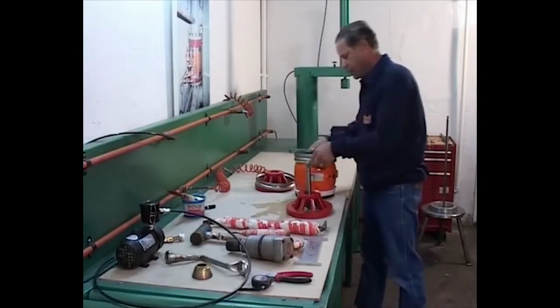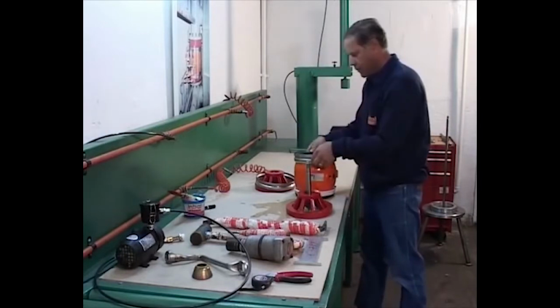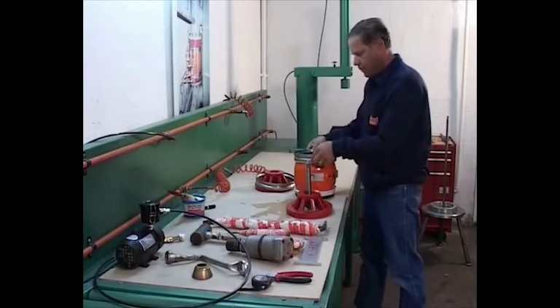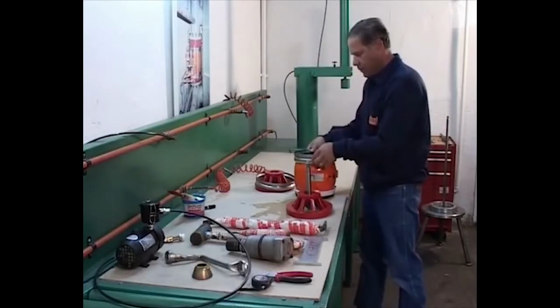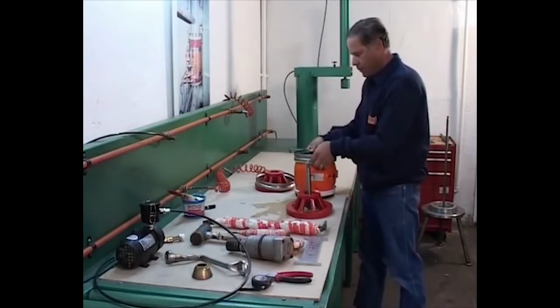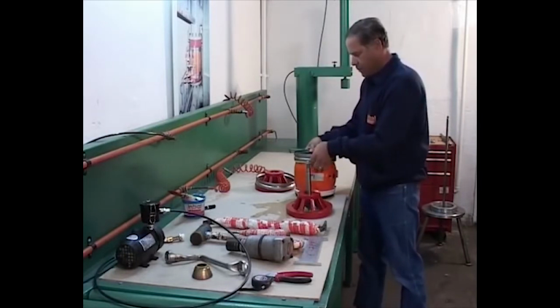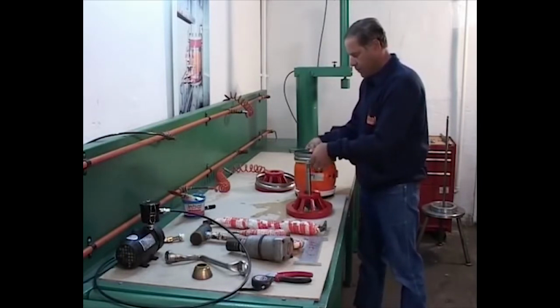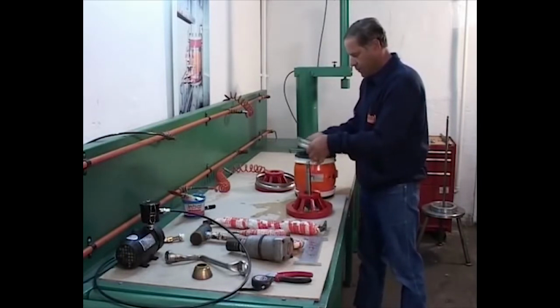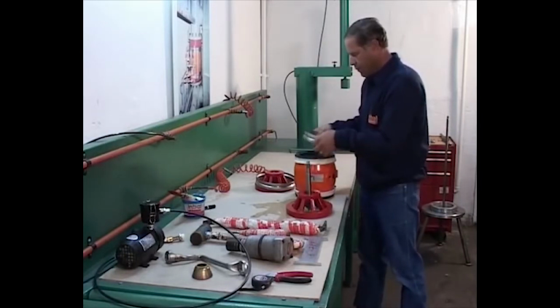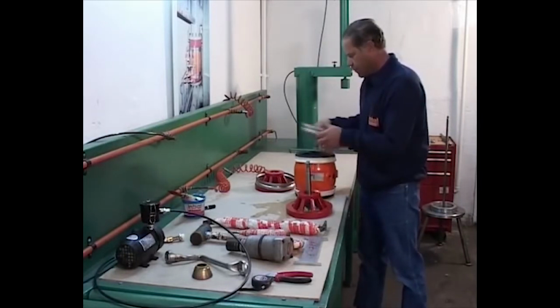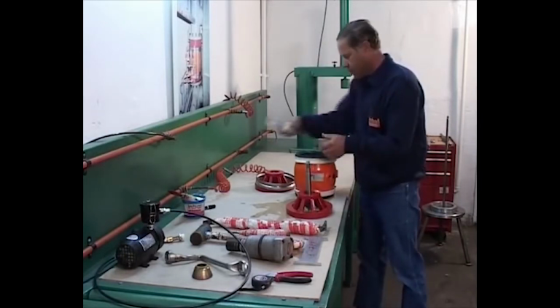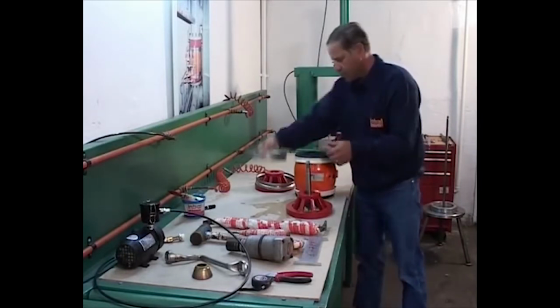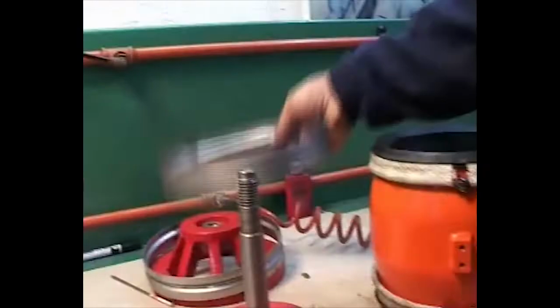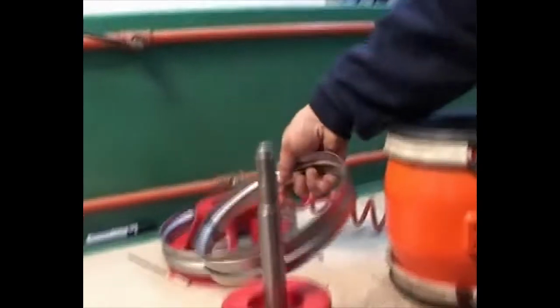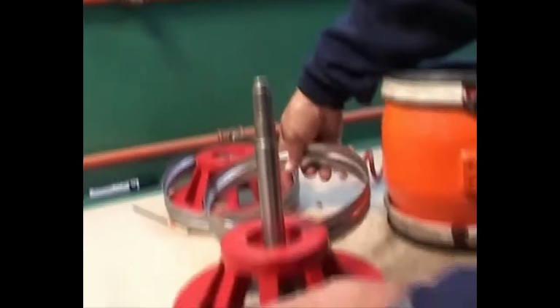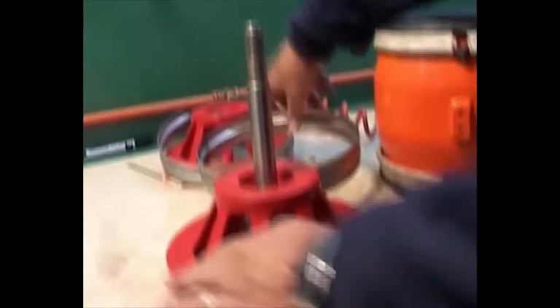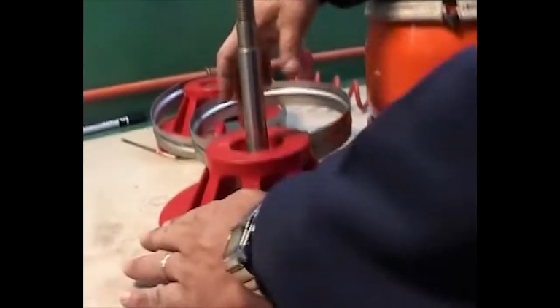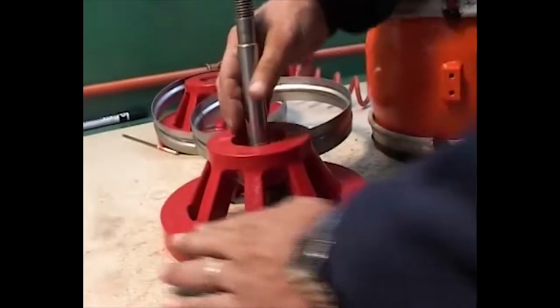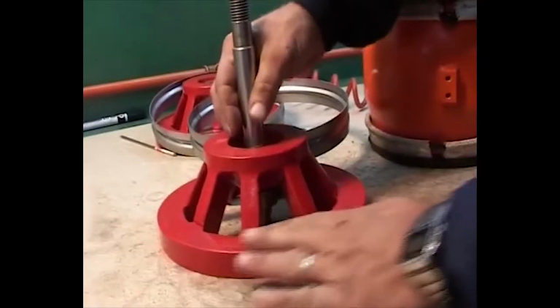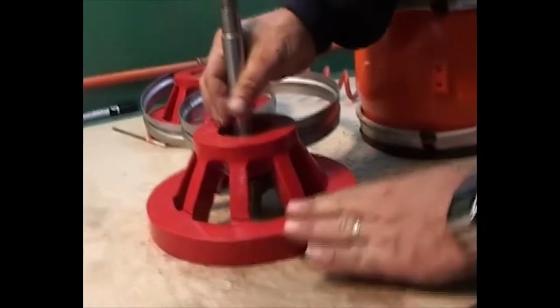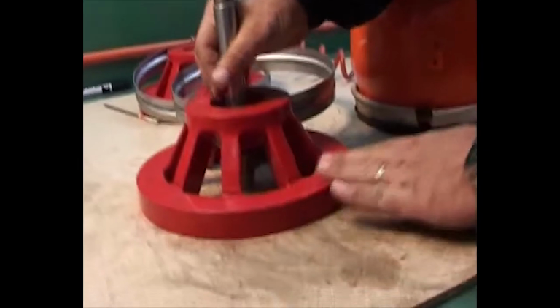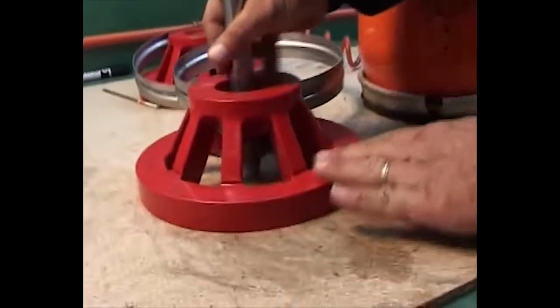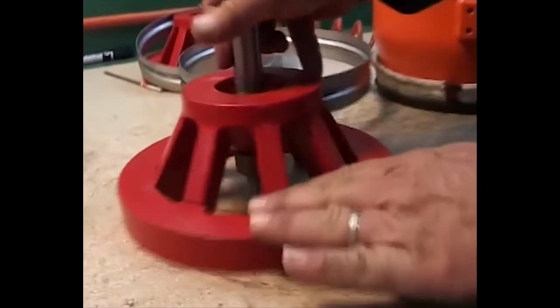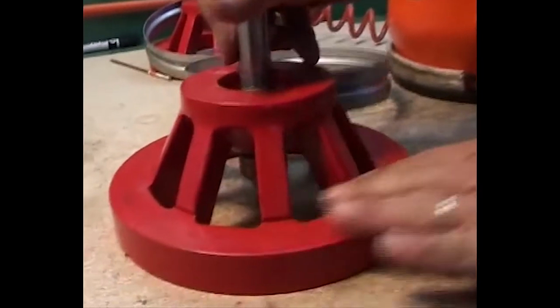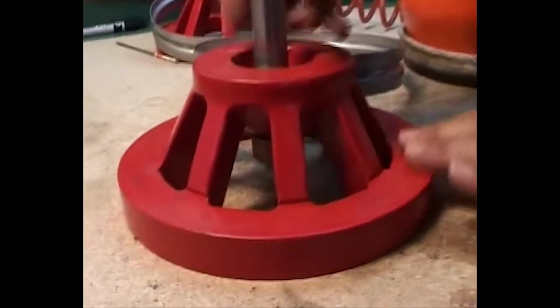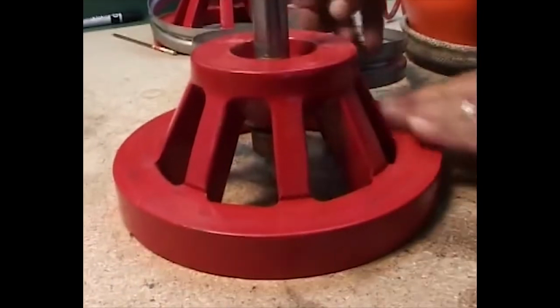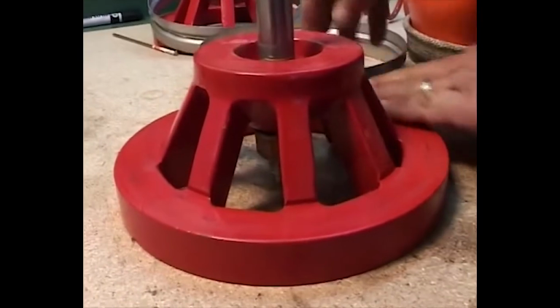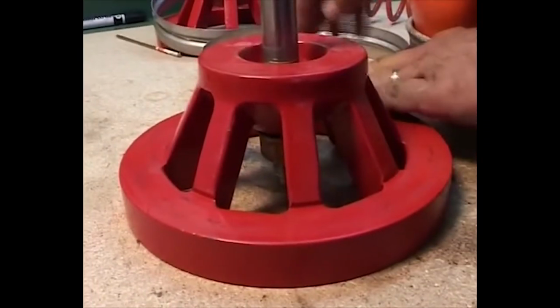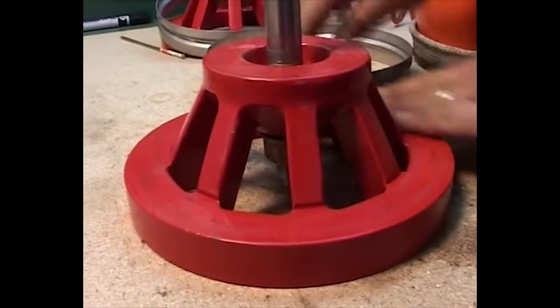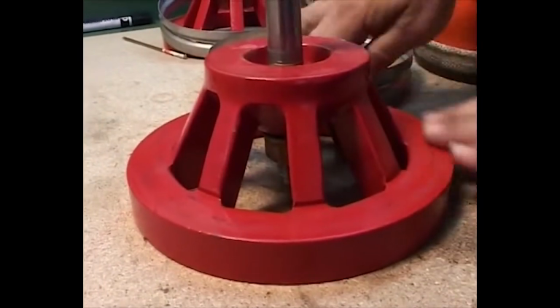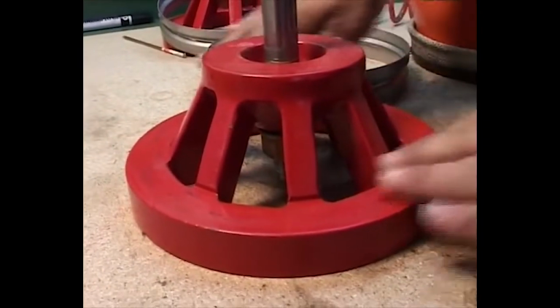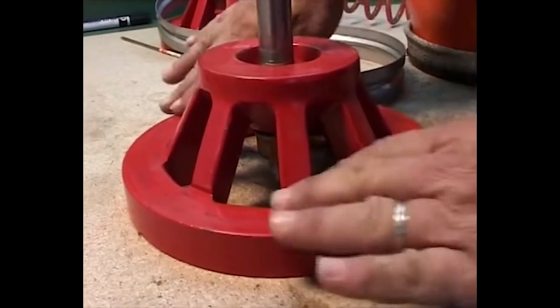Check the two cages and verify that there is no debris on the cages and no gasket left over on the cages.